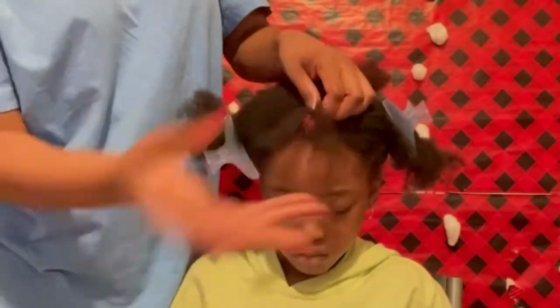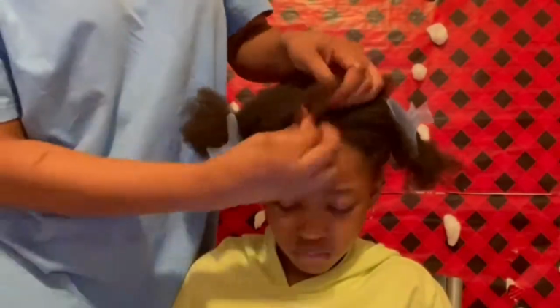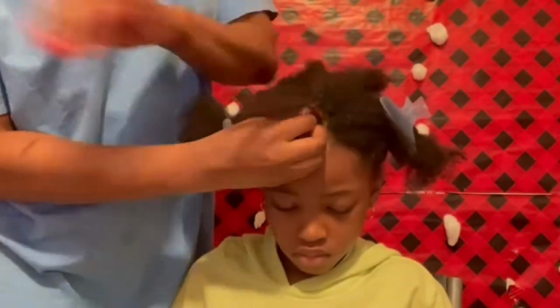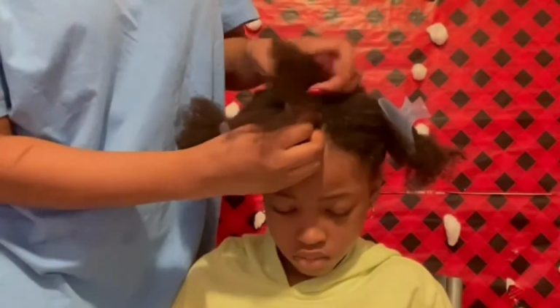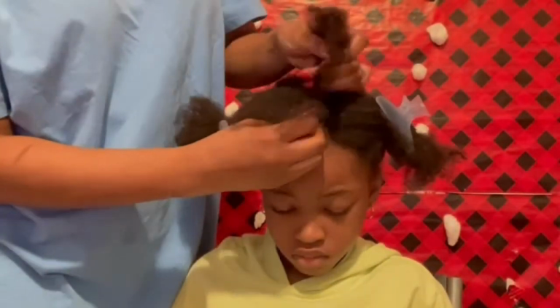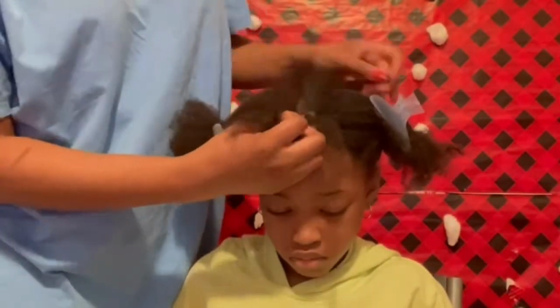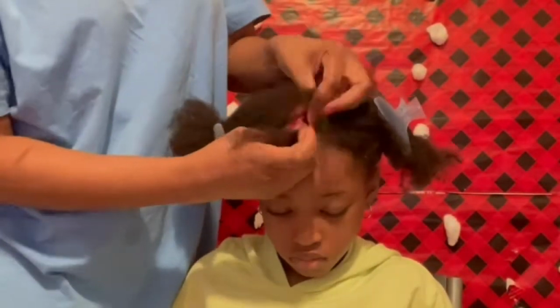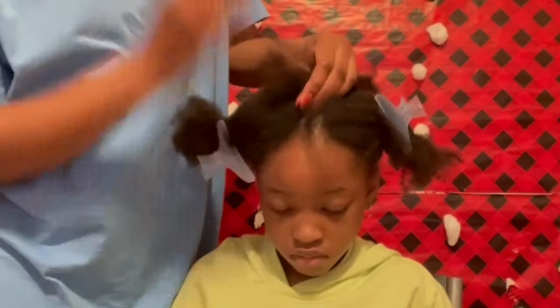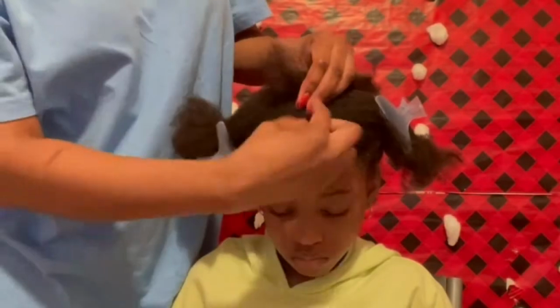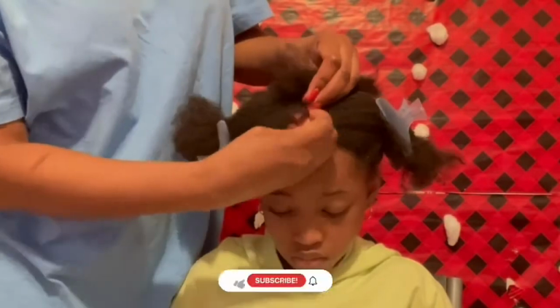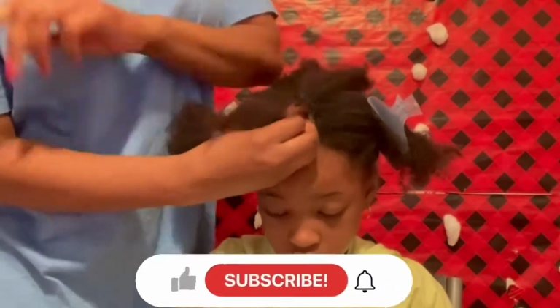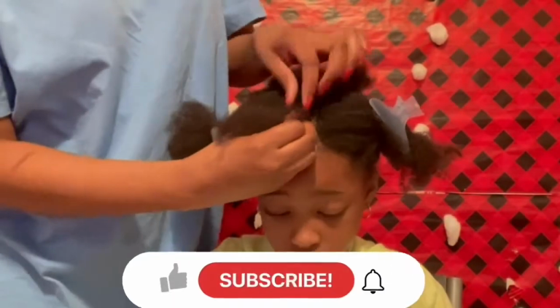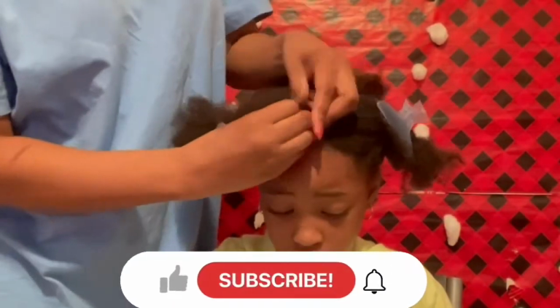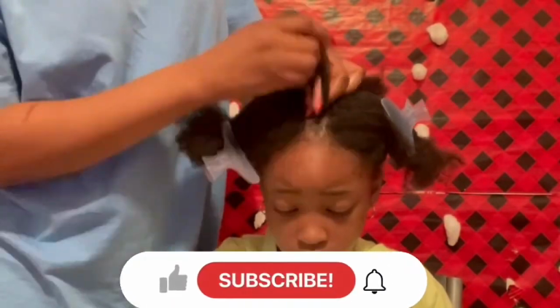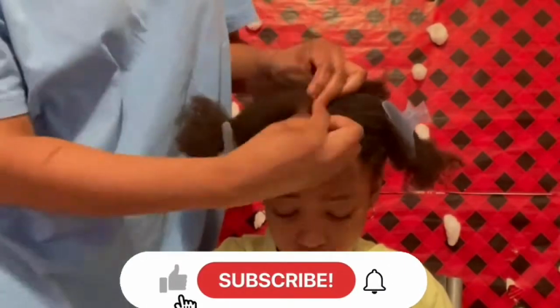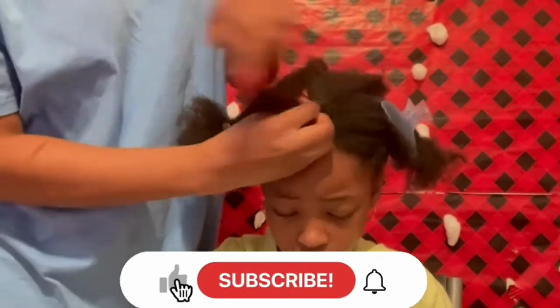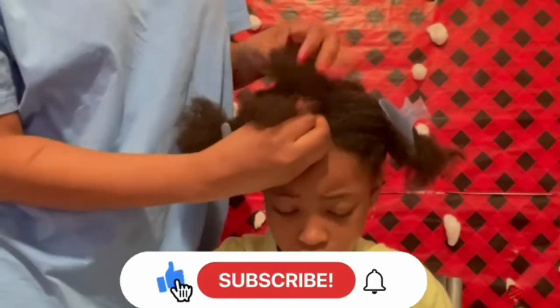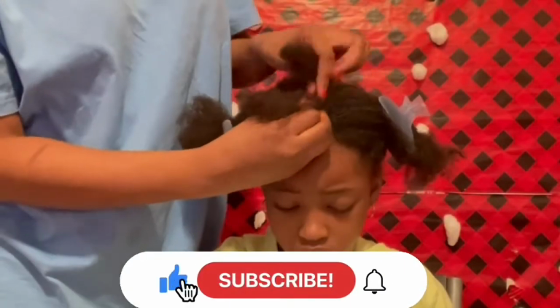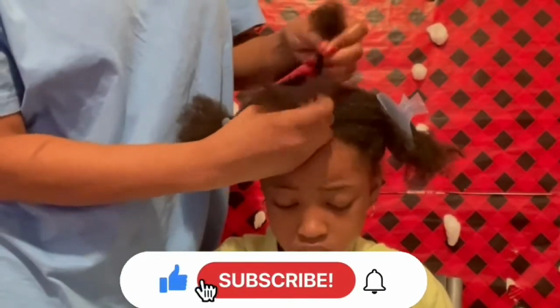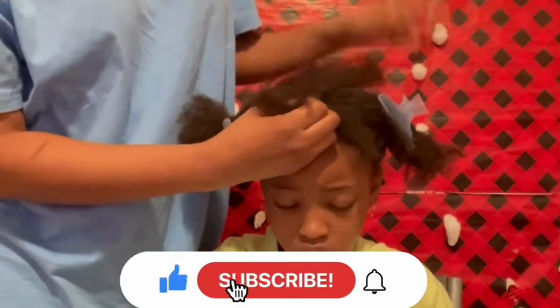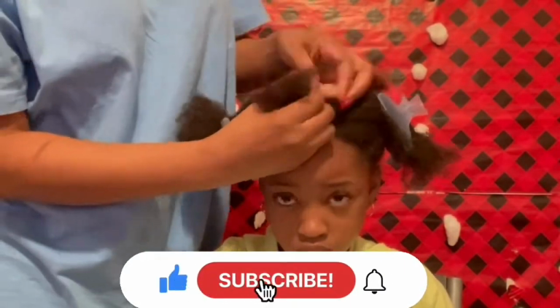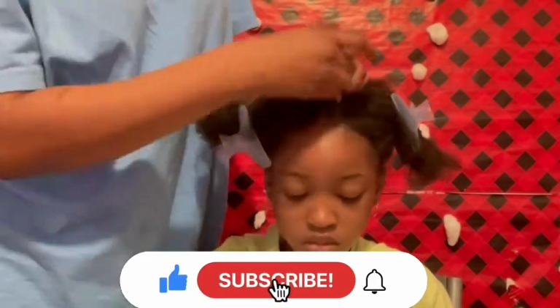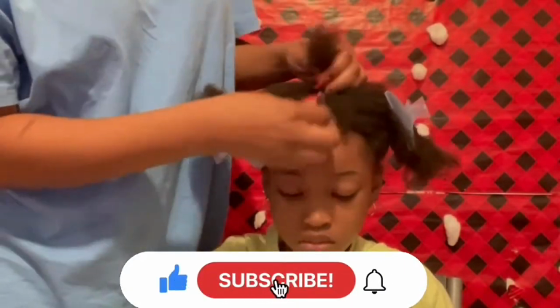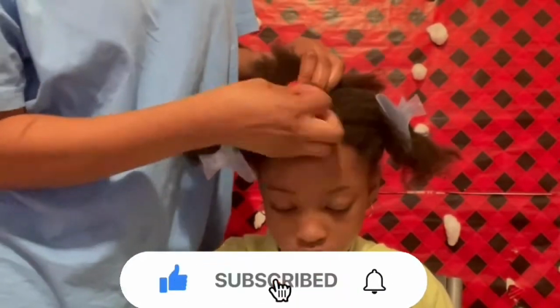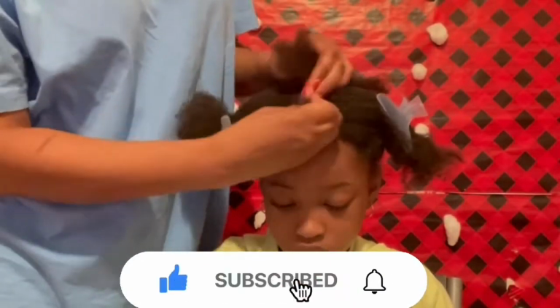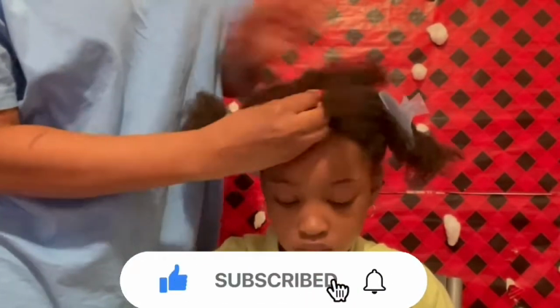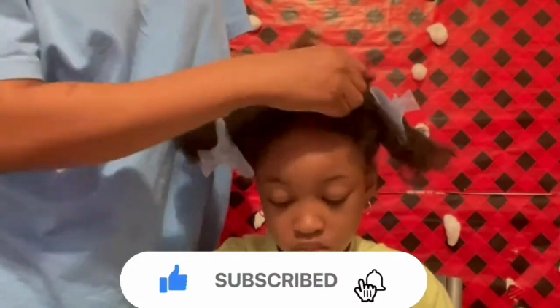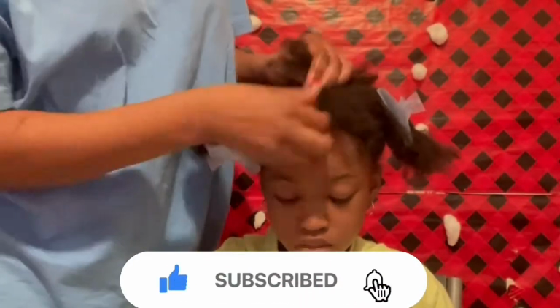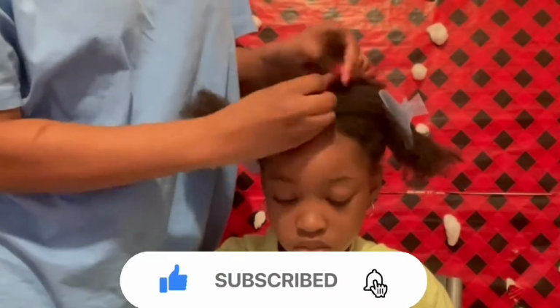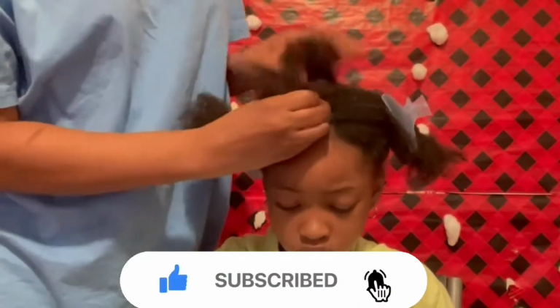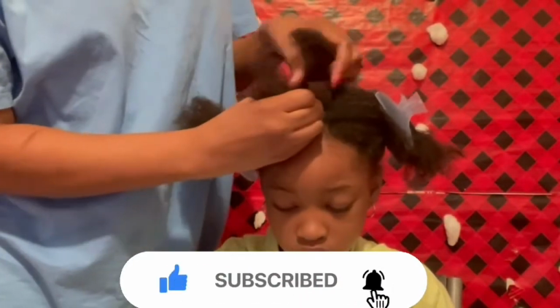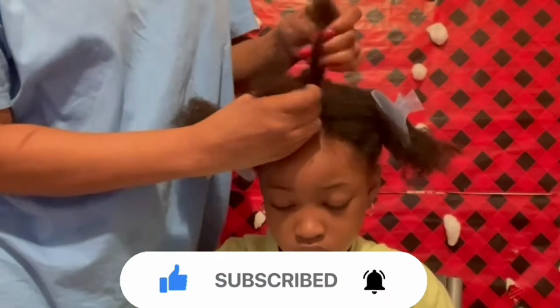If you enjoyed this video so far please consider pressing that like button, and why not subscribe to our channel for similar content.